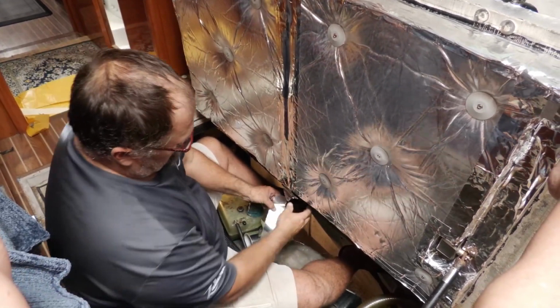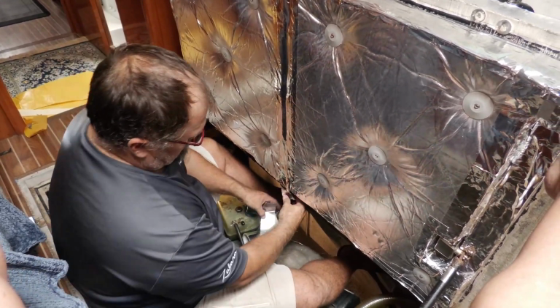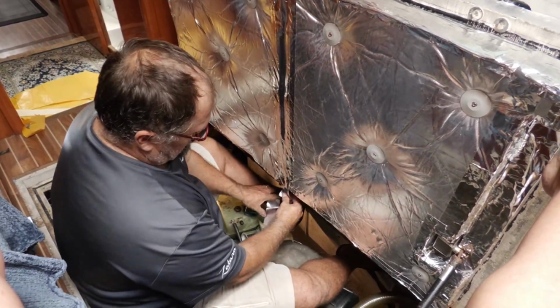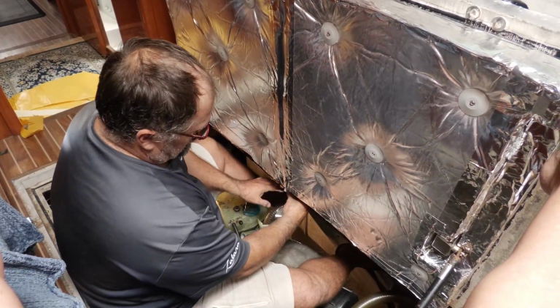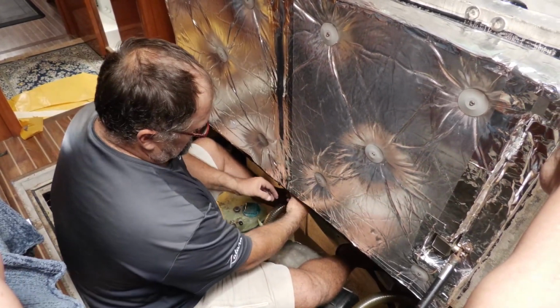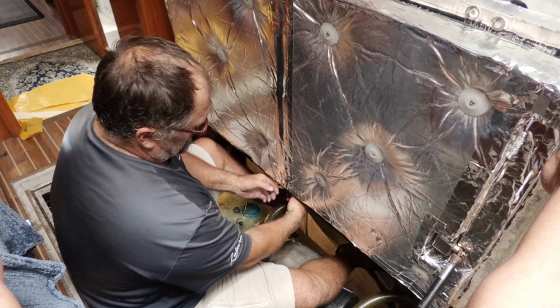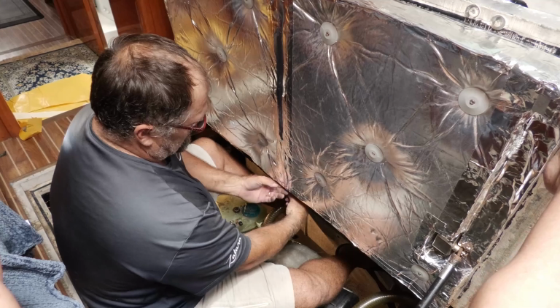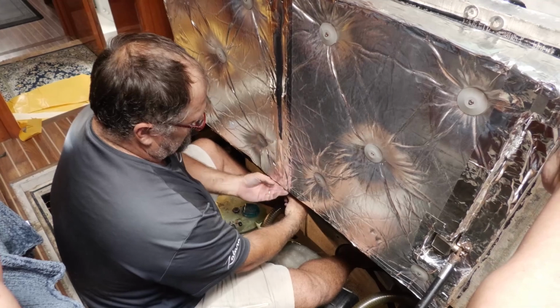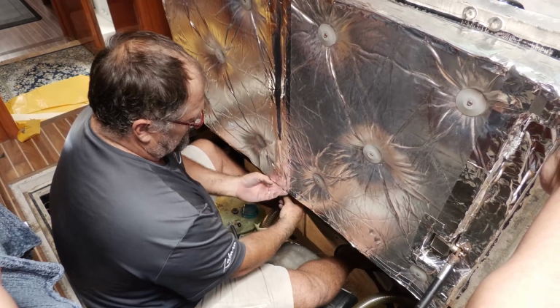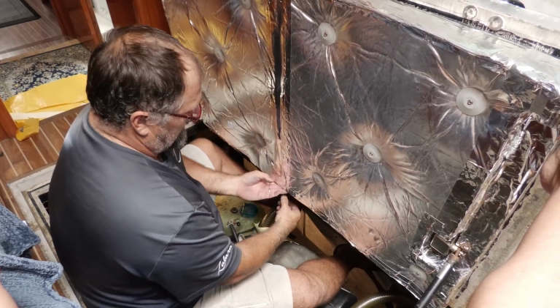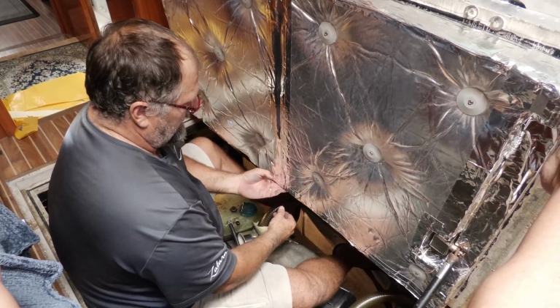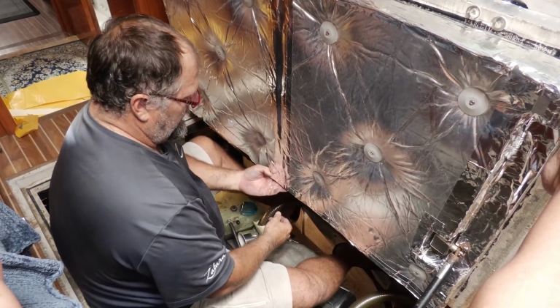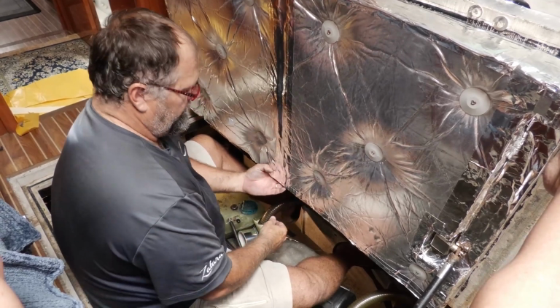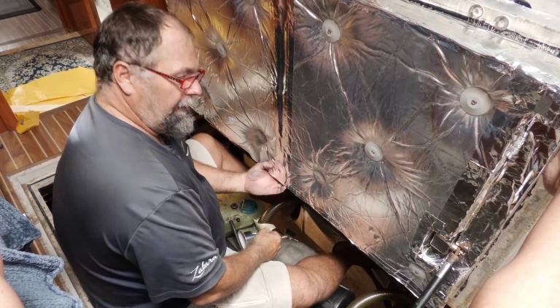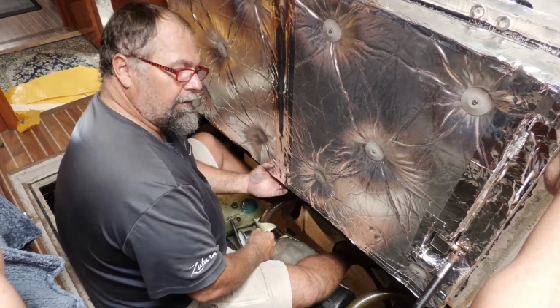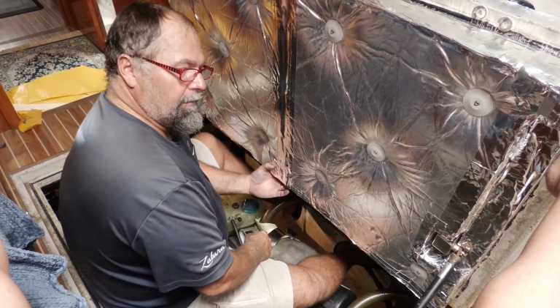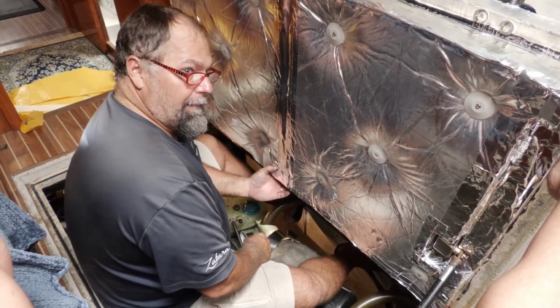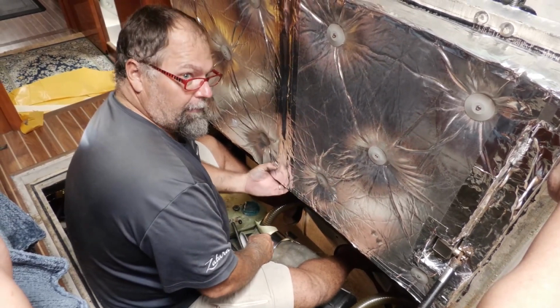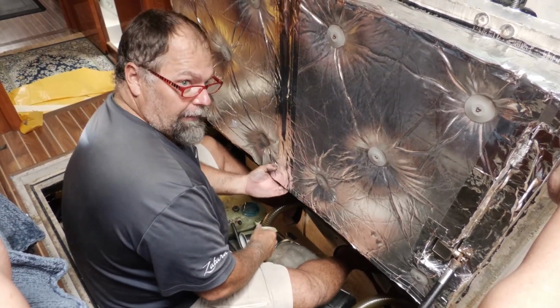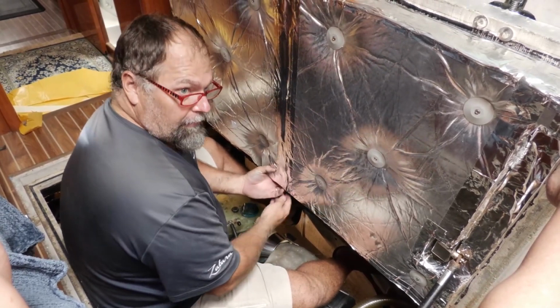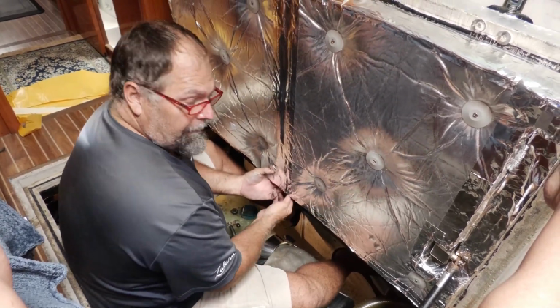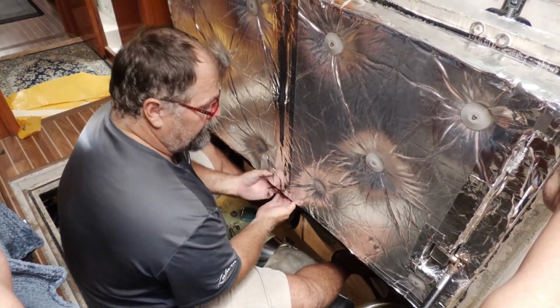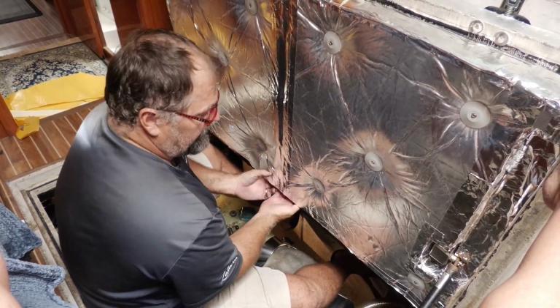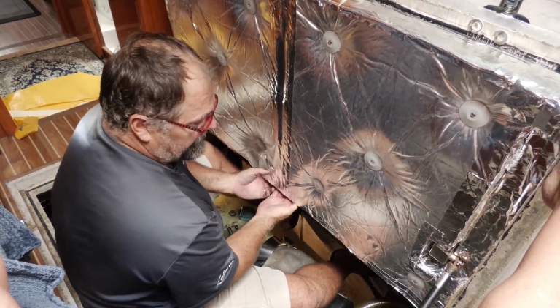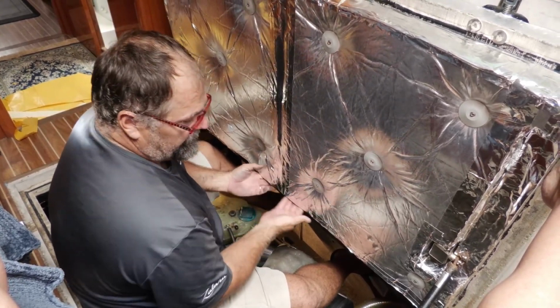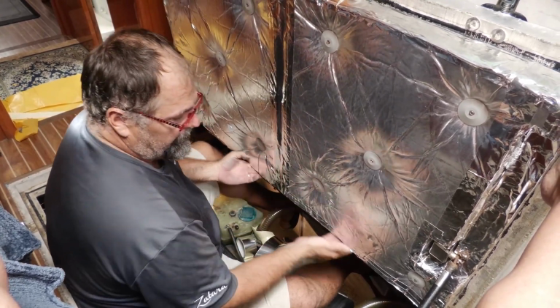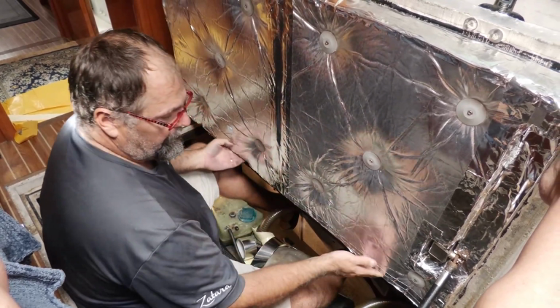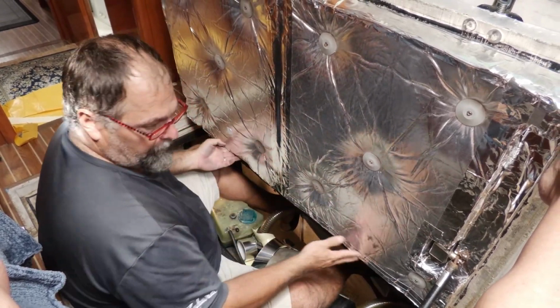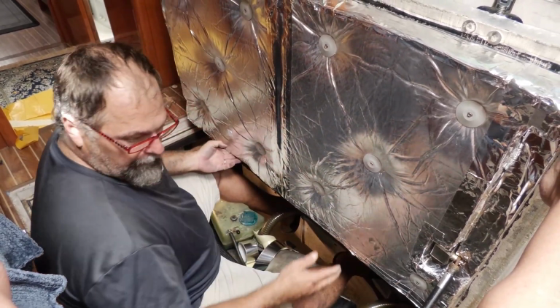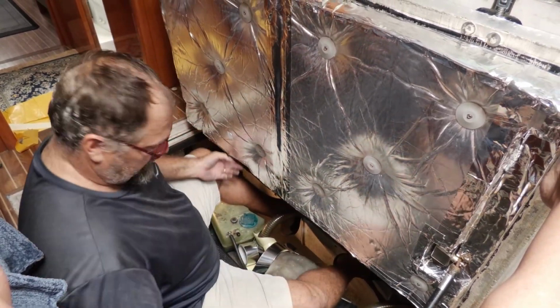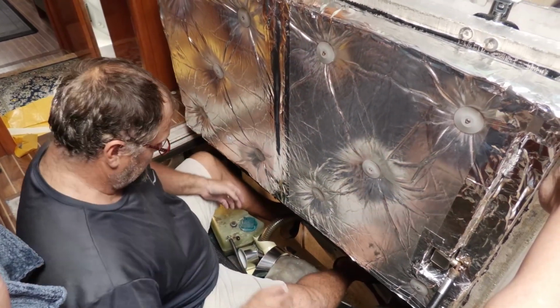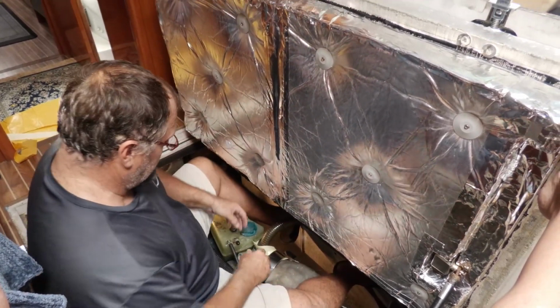Isn't that Maxwell Marine - the same people that did our windlass? Vetus owns Maxwell, yeah that's right. They did our windlass.